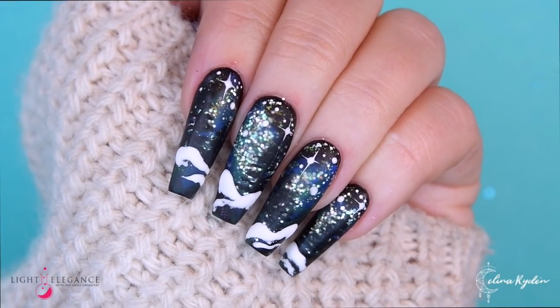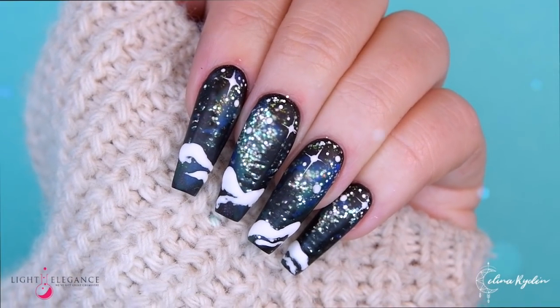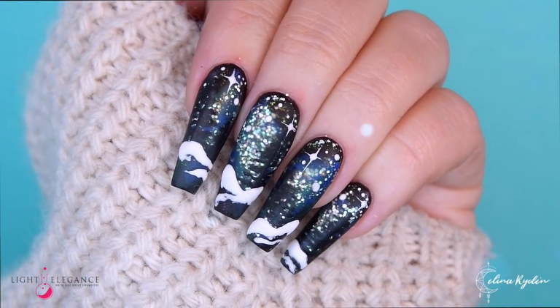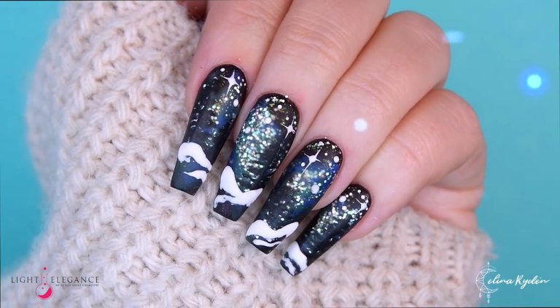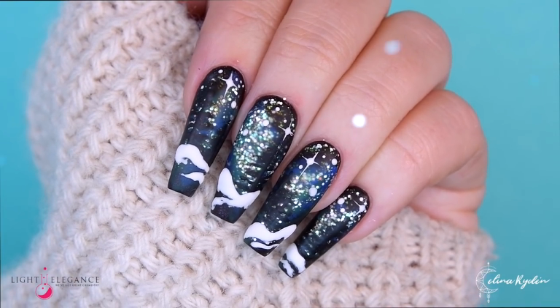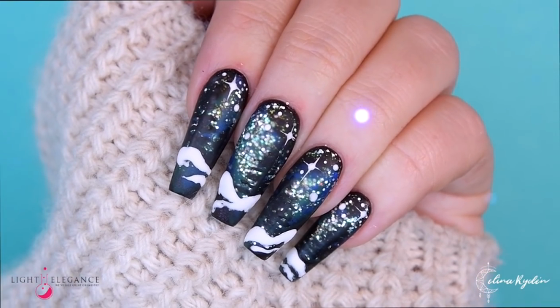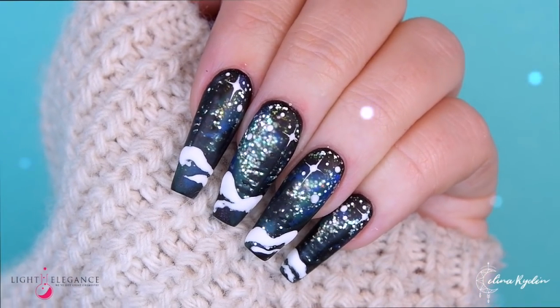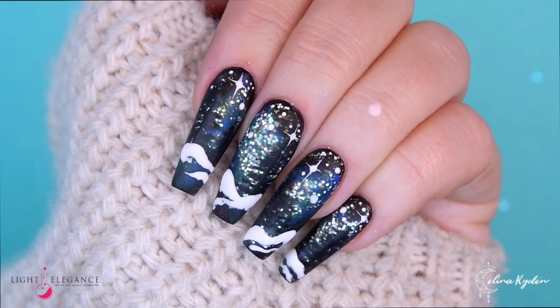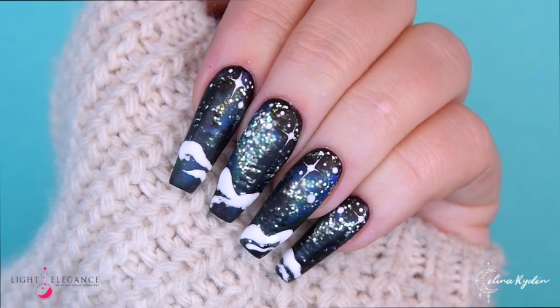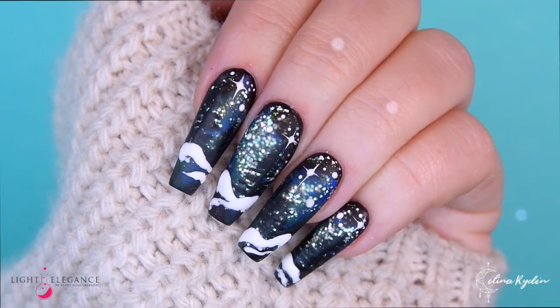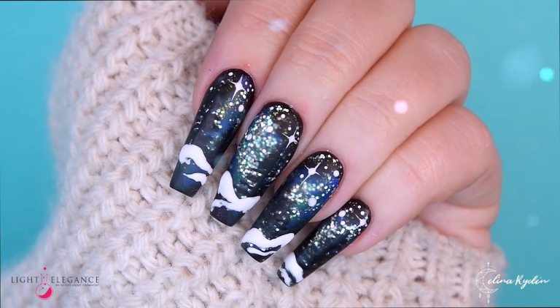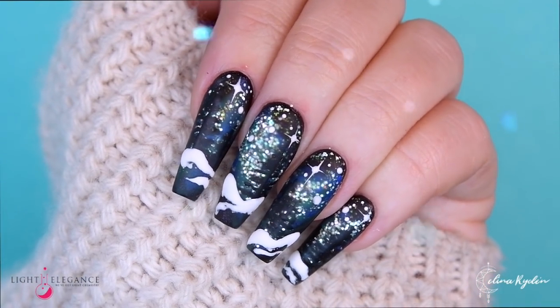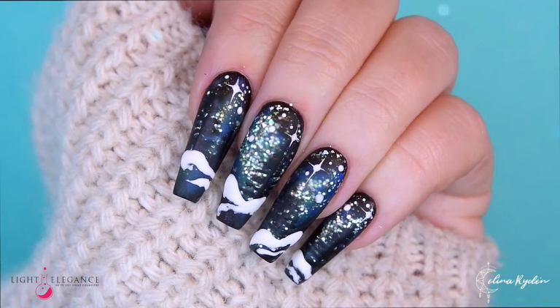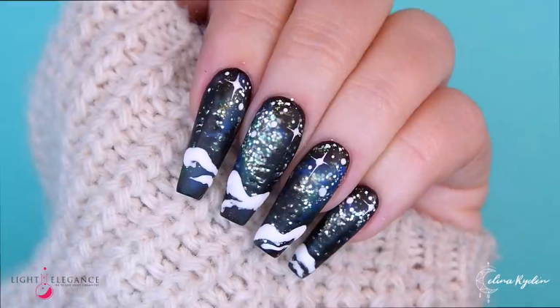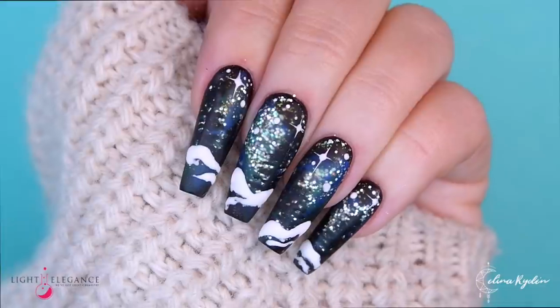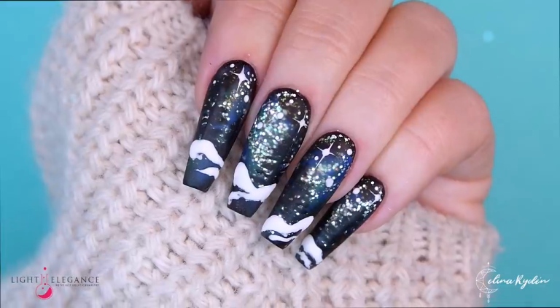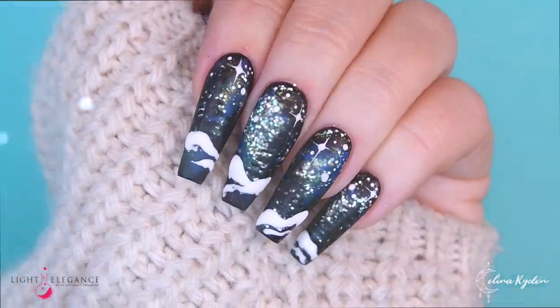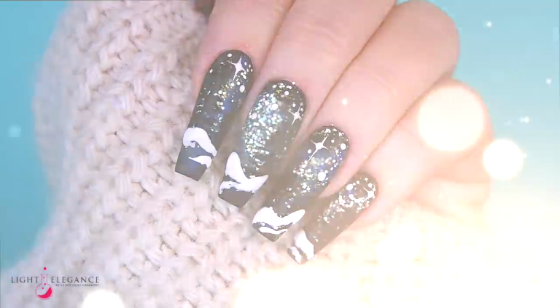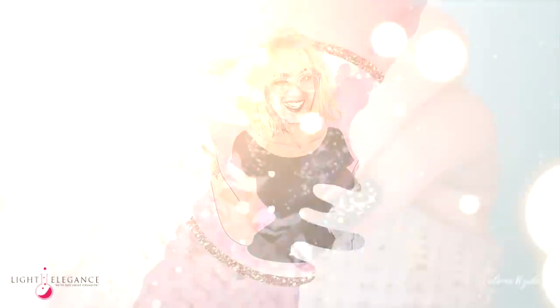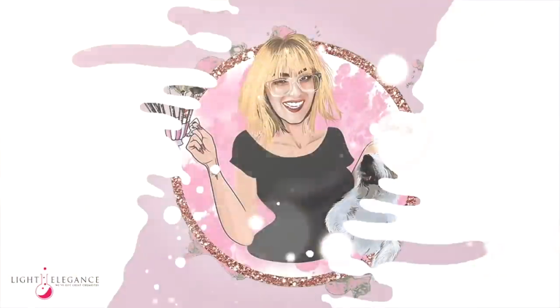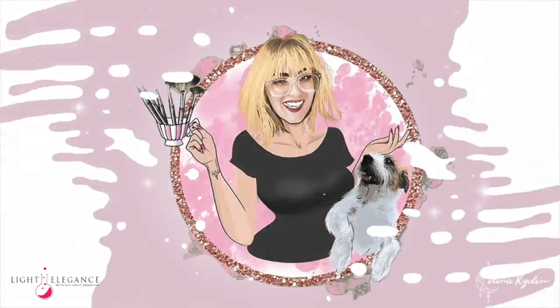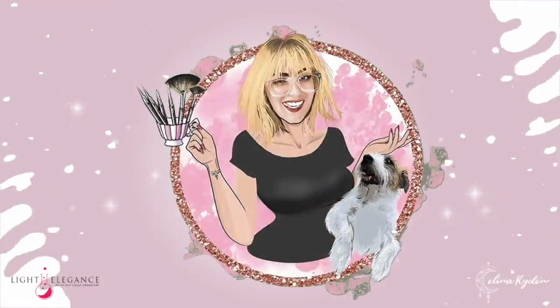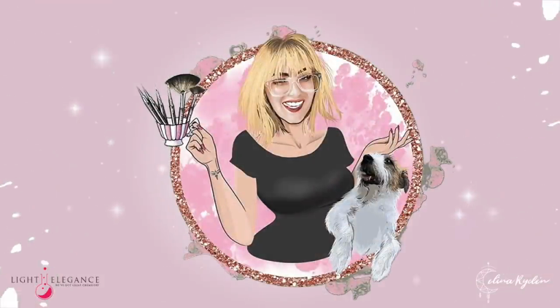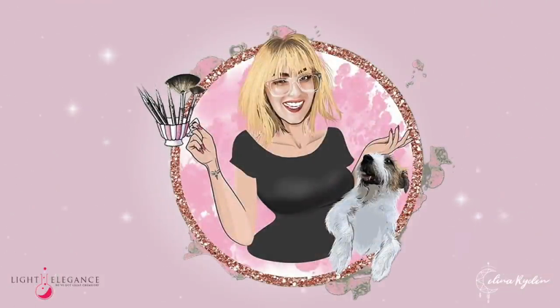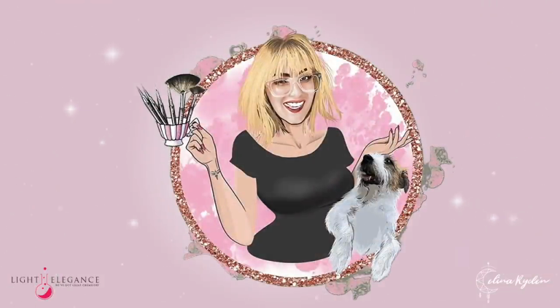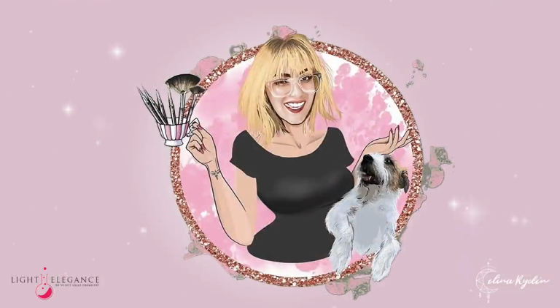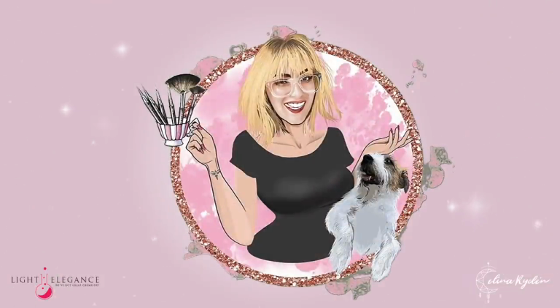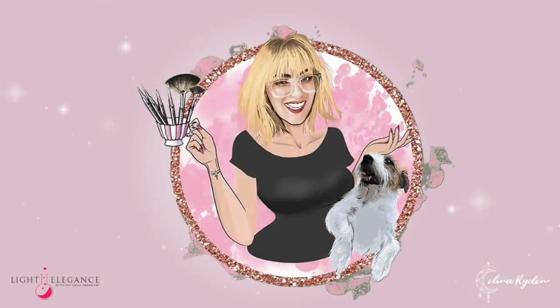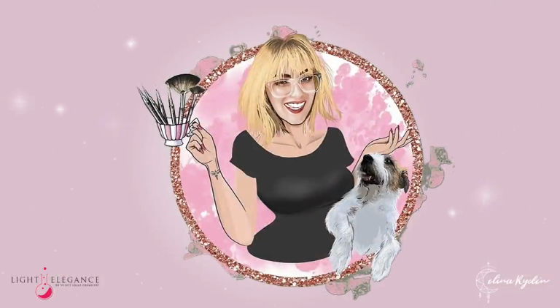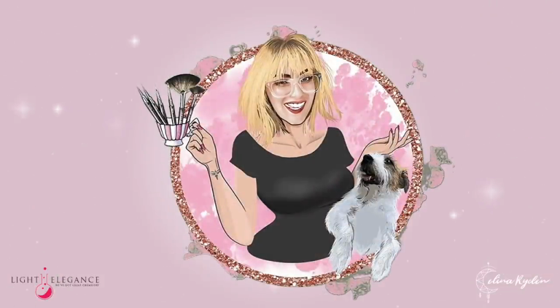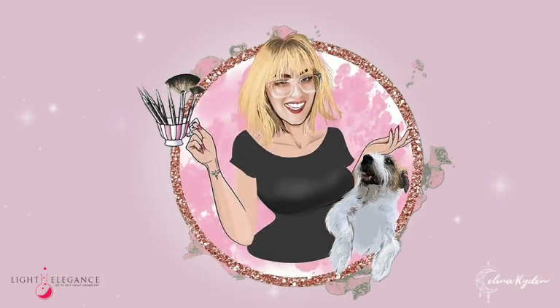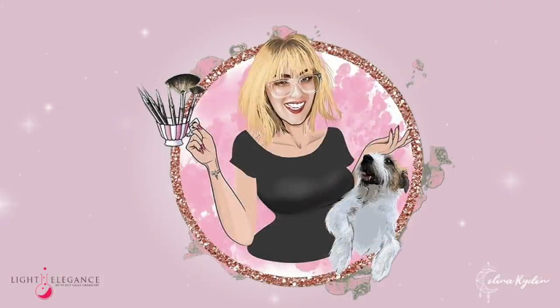Hello nail friend! I am so happy to have you here, hope you are having a wonderful day.